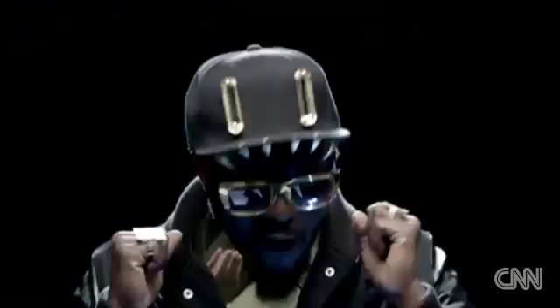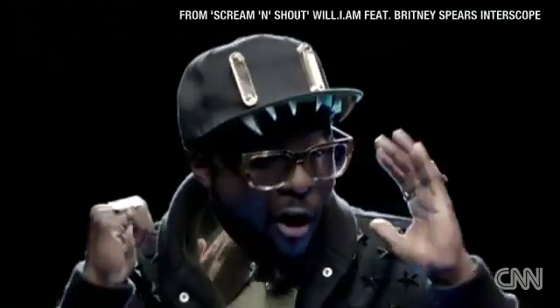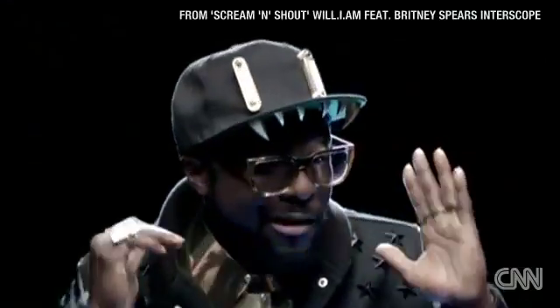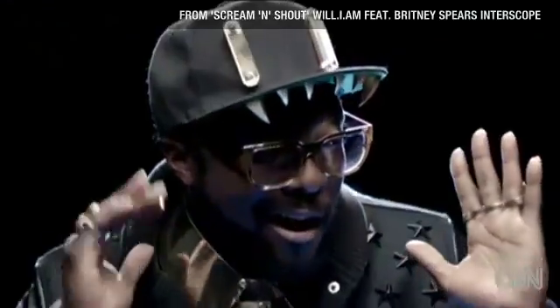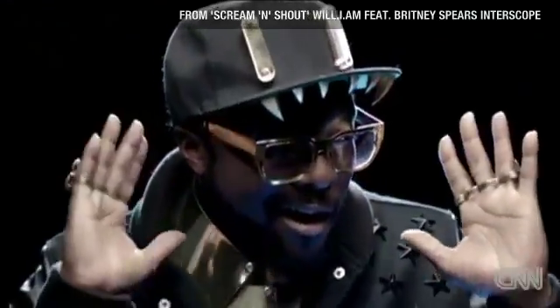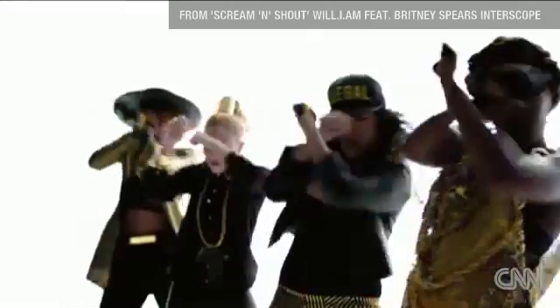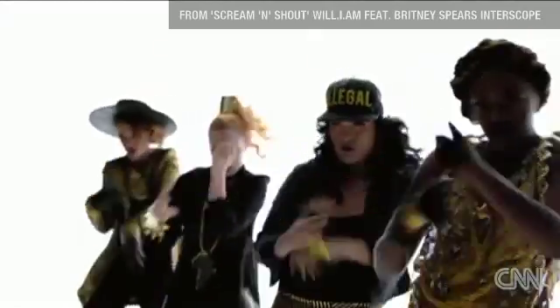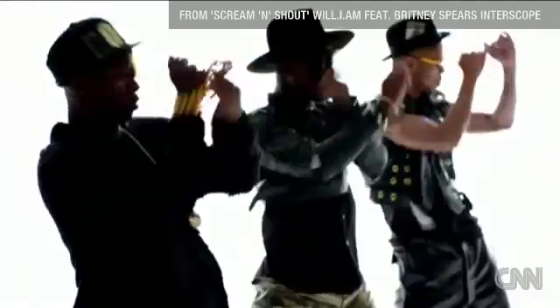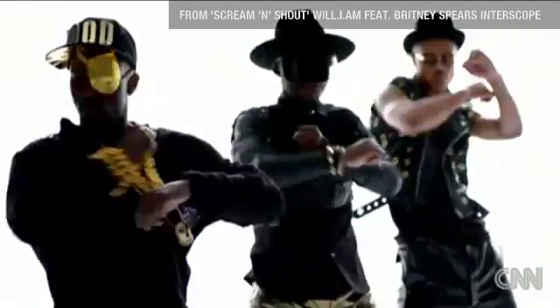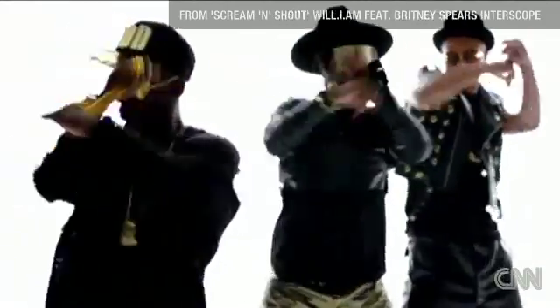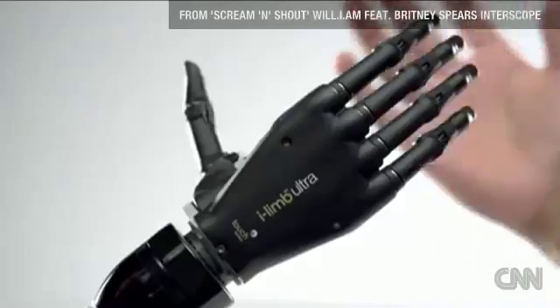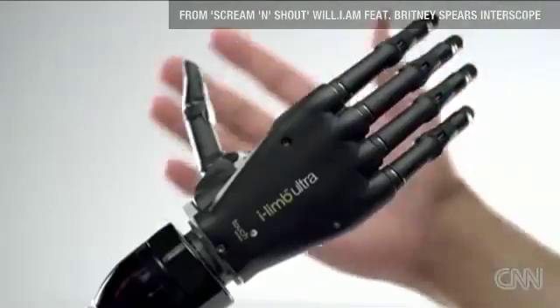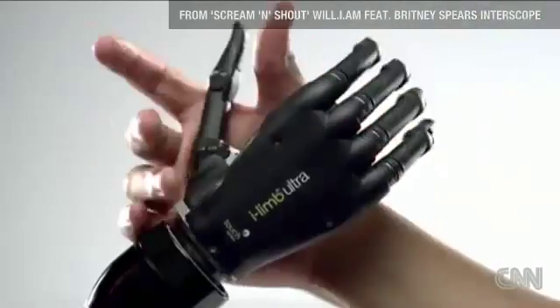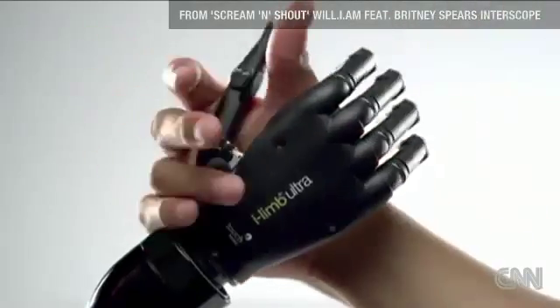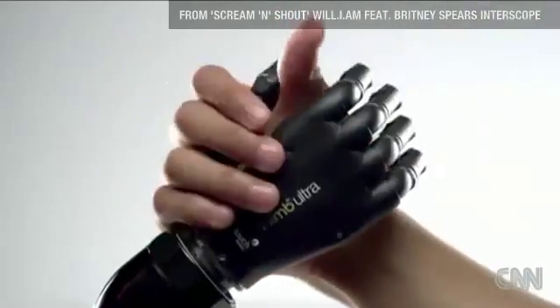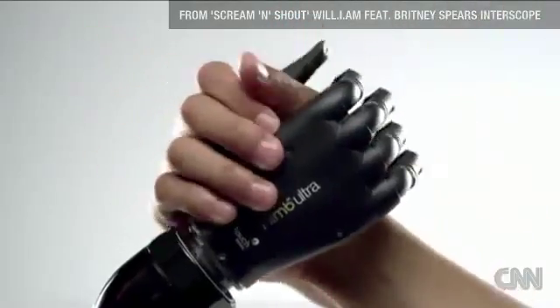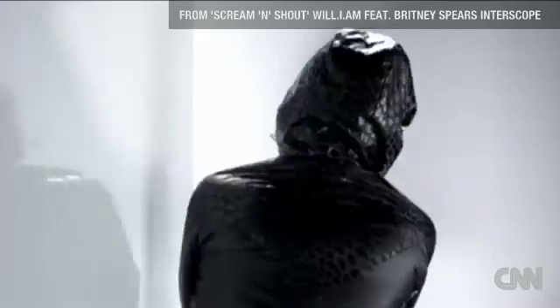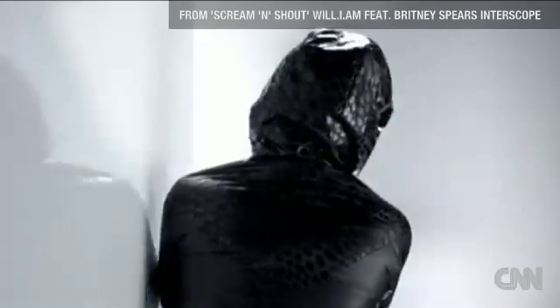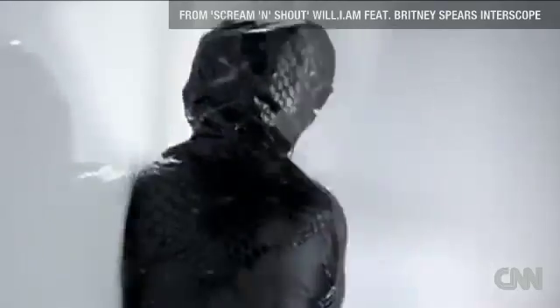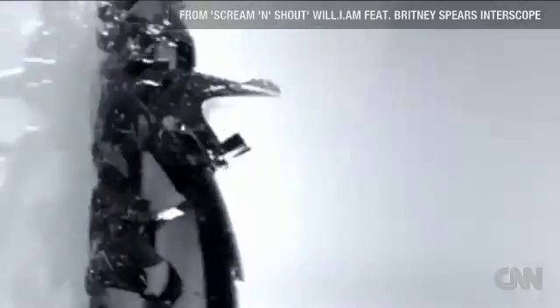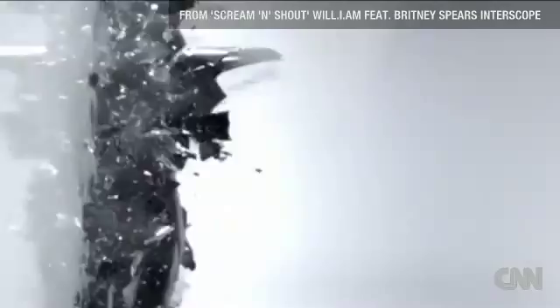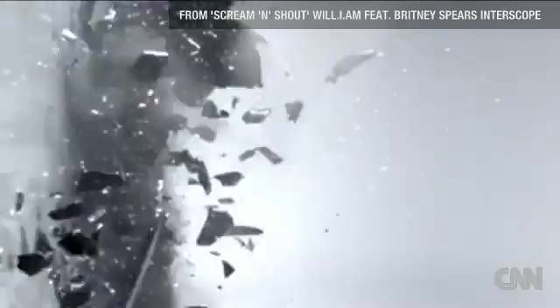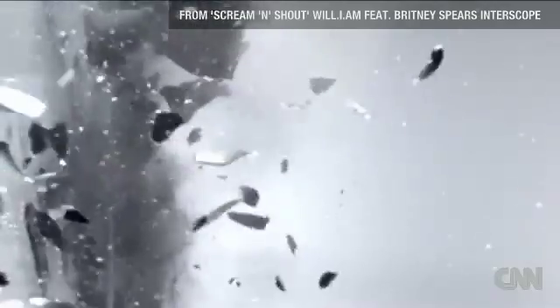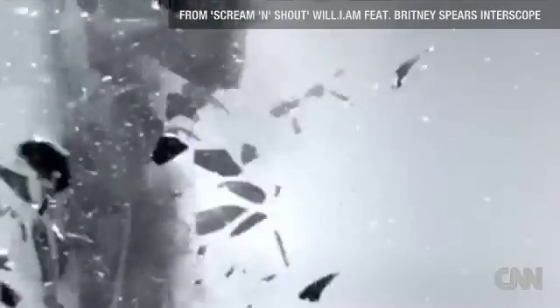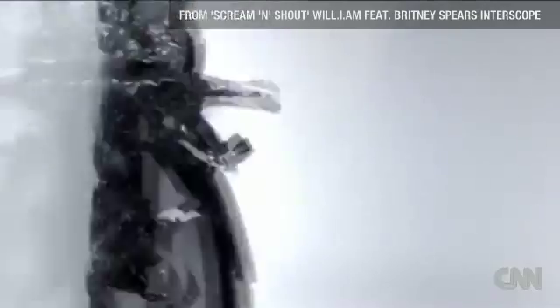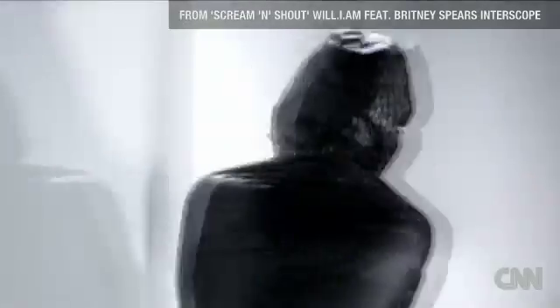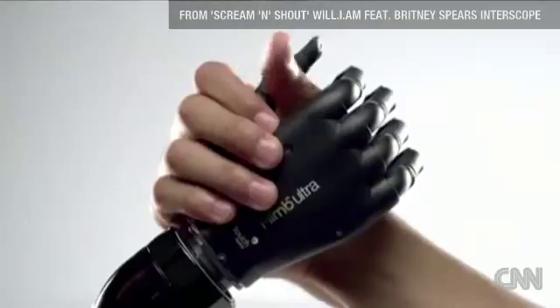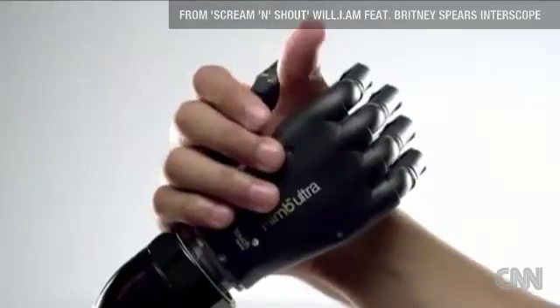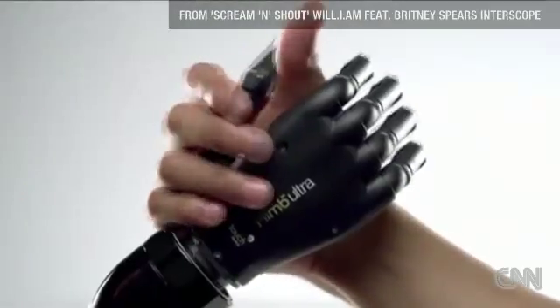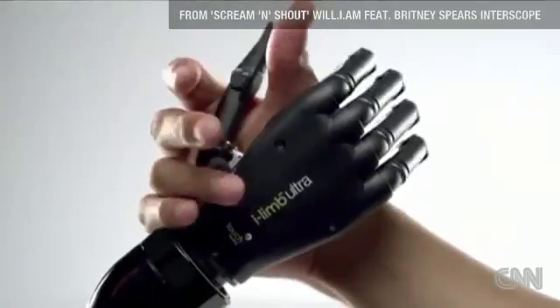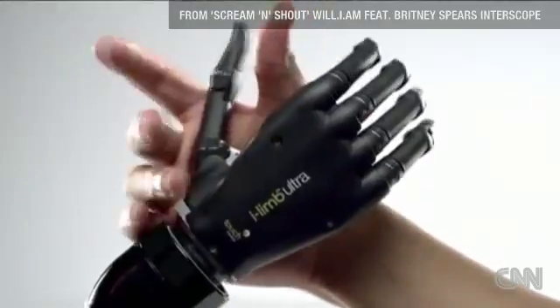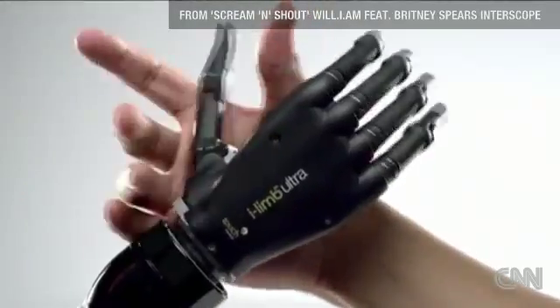It's so seductive, so cool, it features in the latest Will.I.Am and Britney Spears music video.